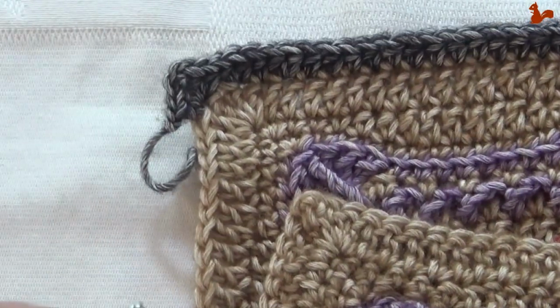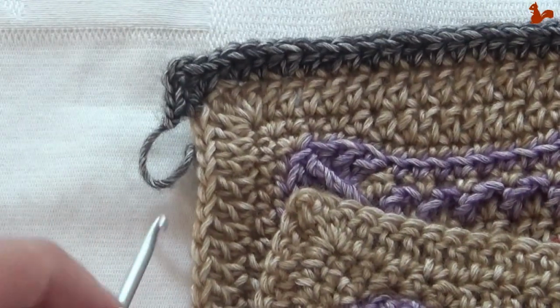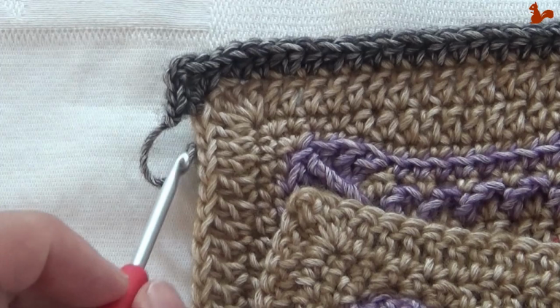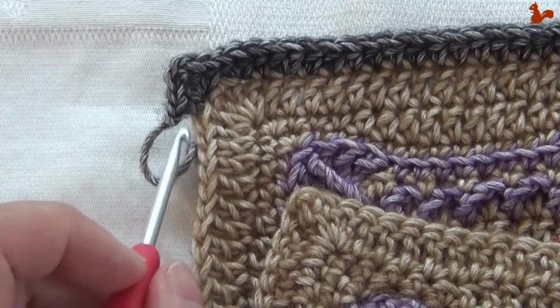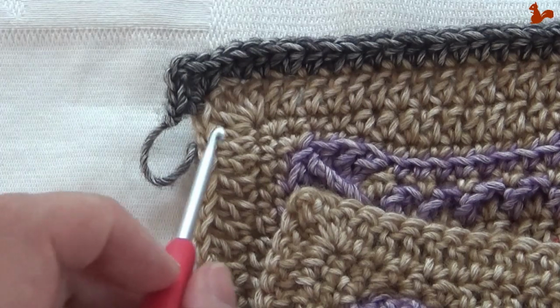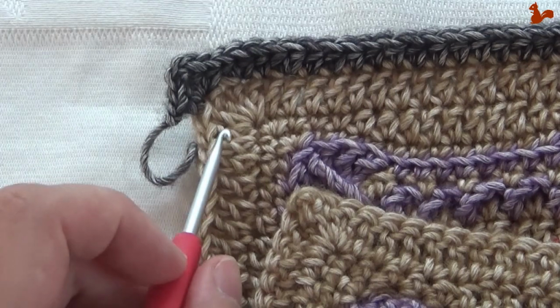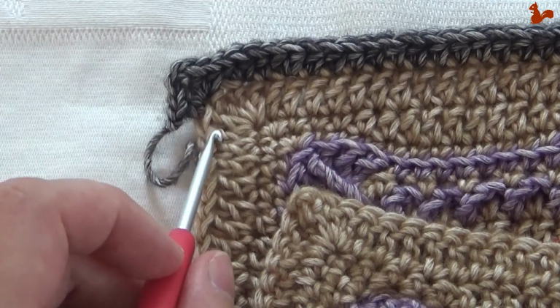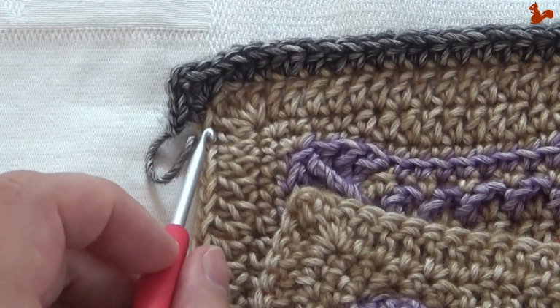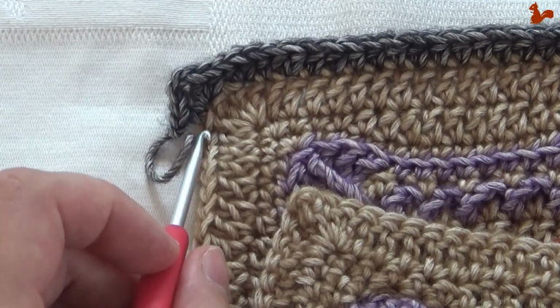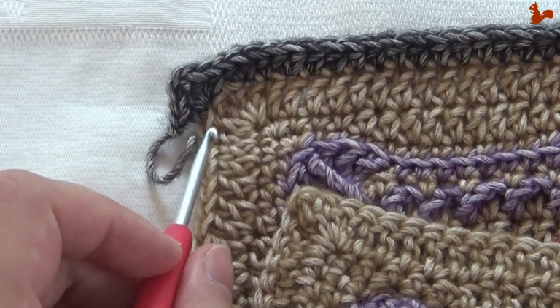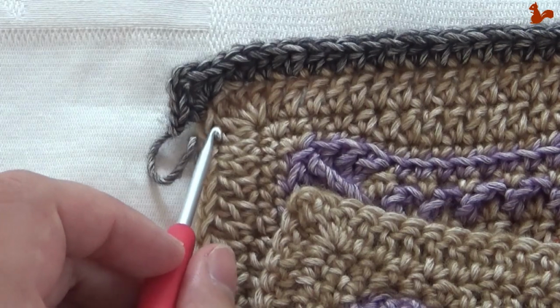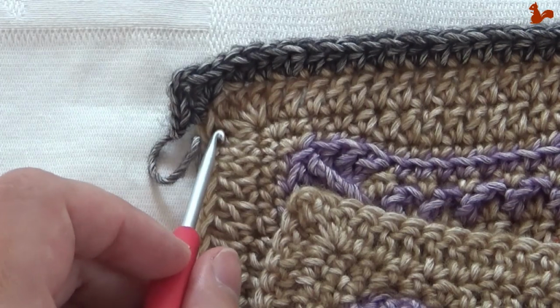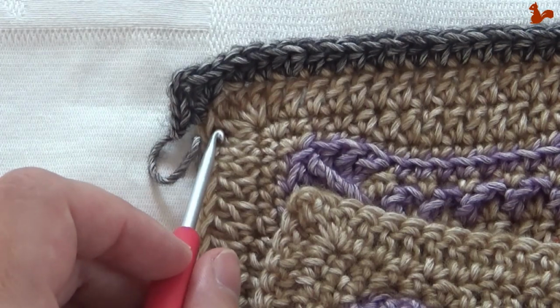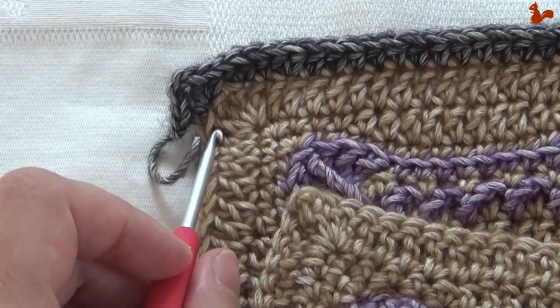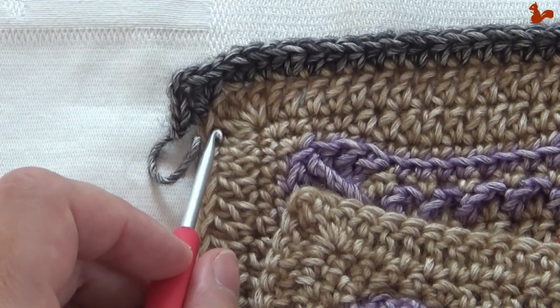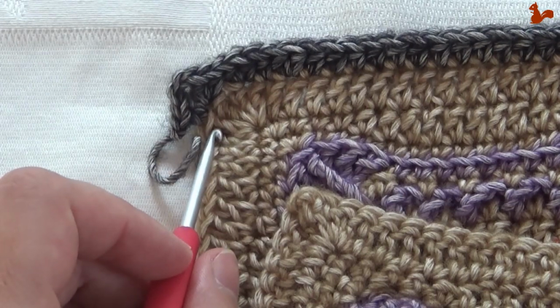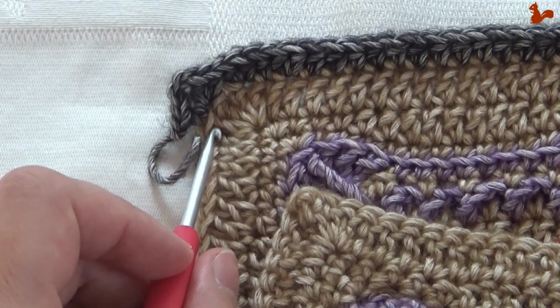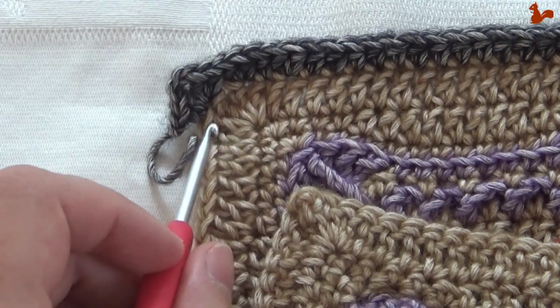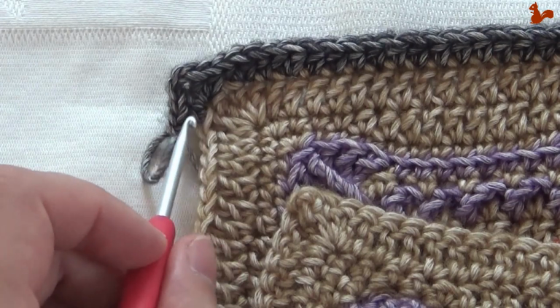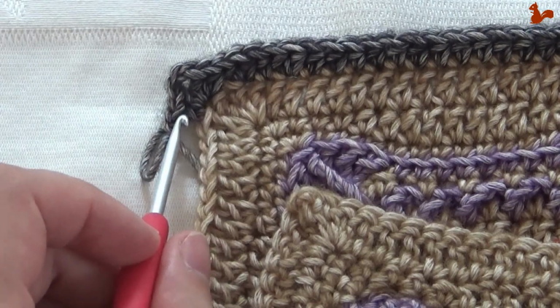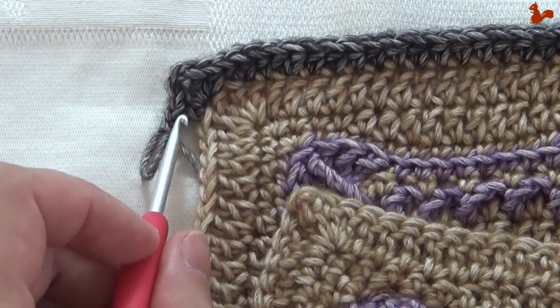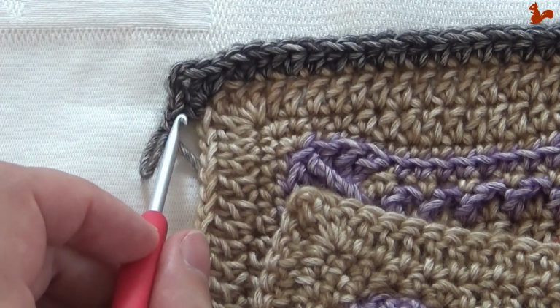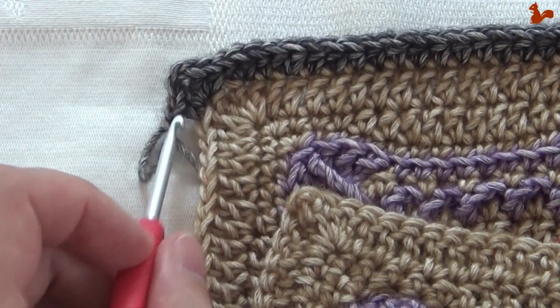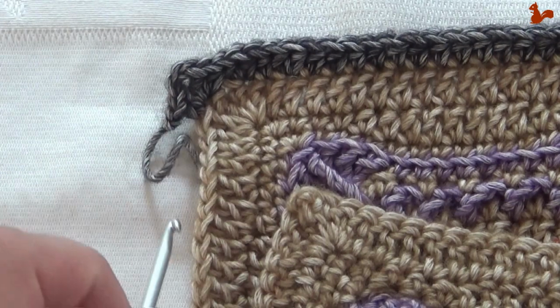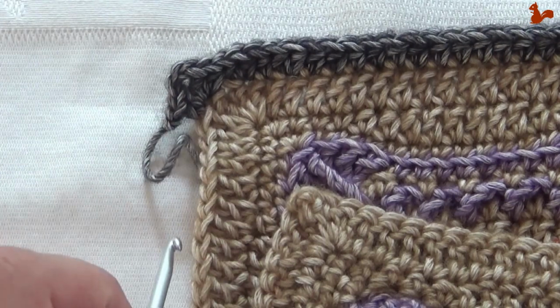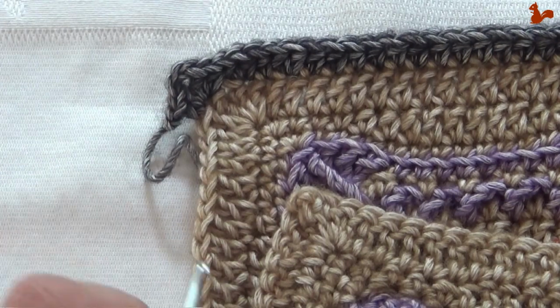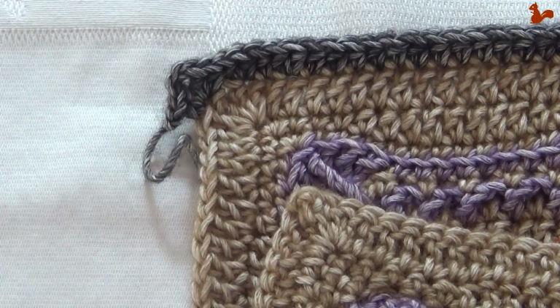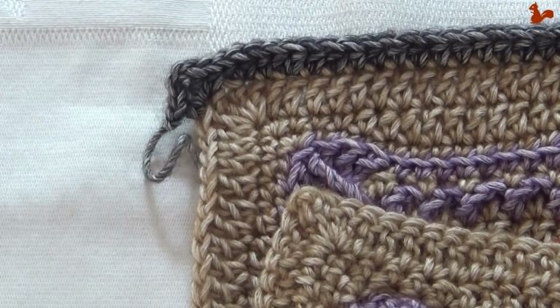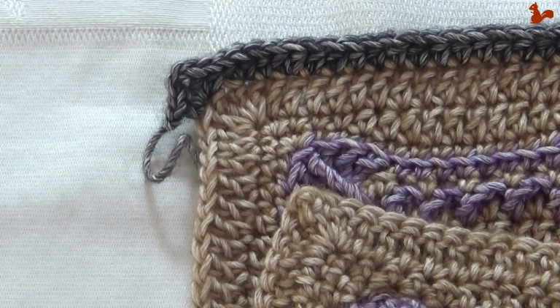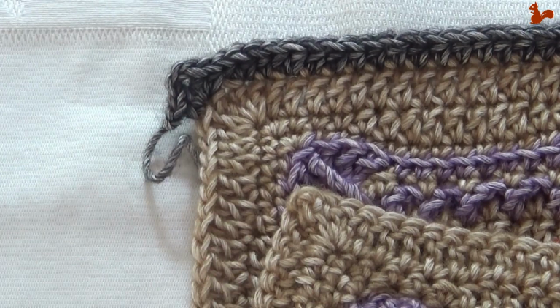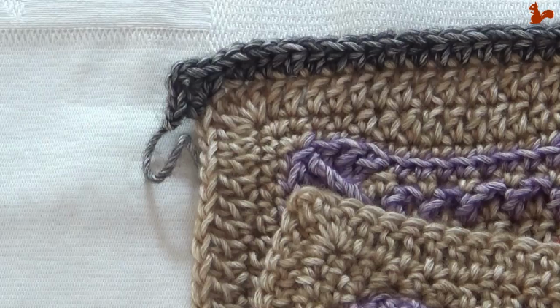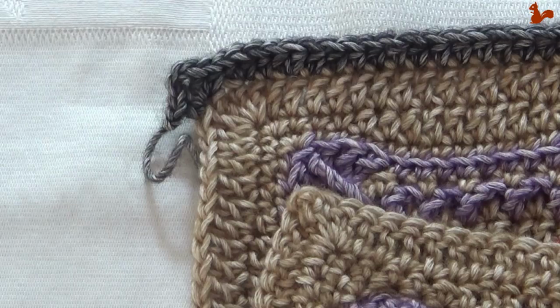Continue all the way around. When you've done your last half double, close on your first stitch.